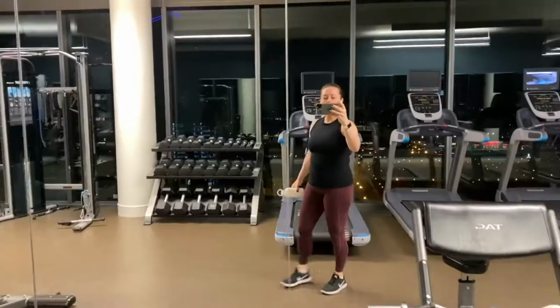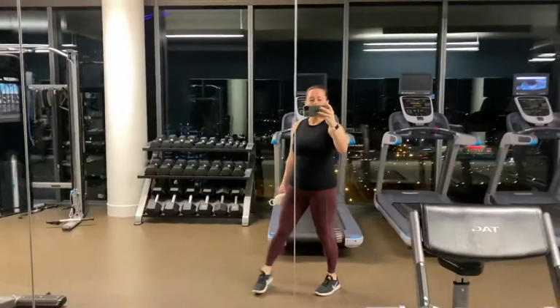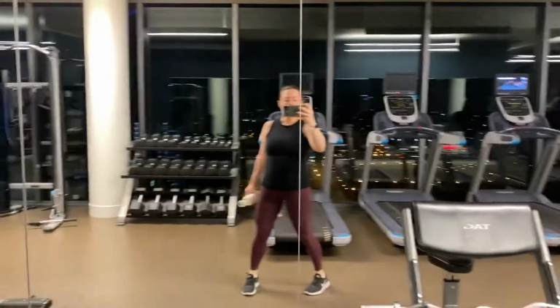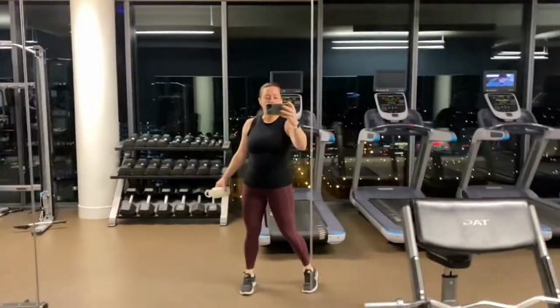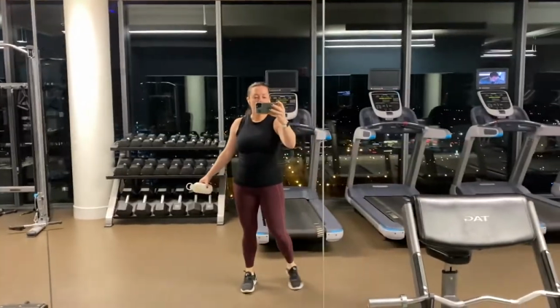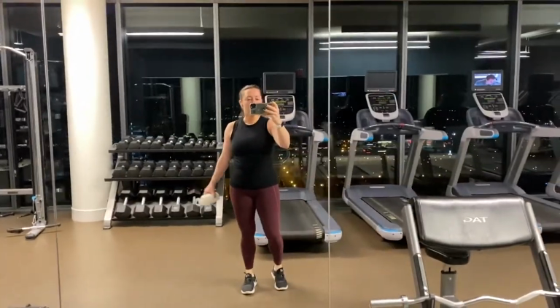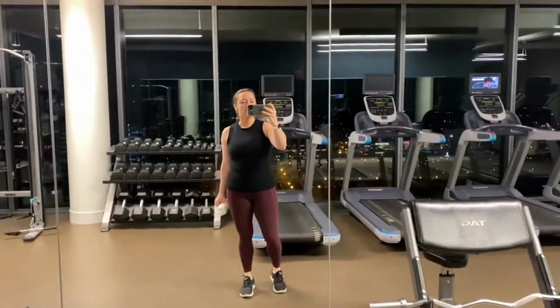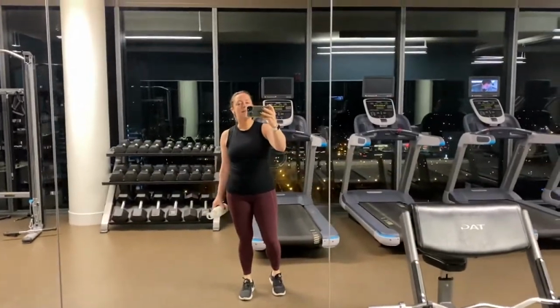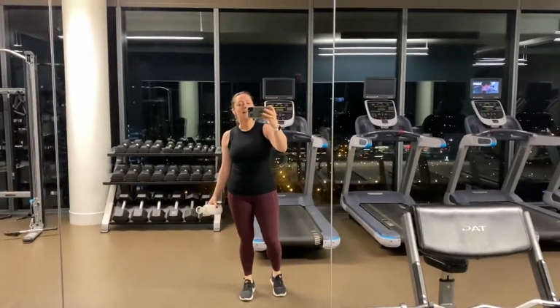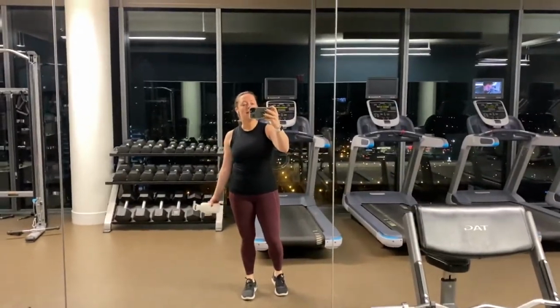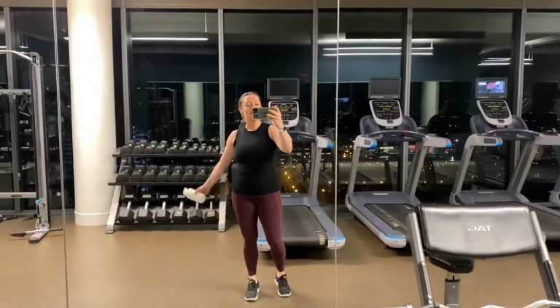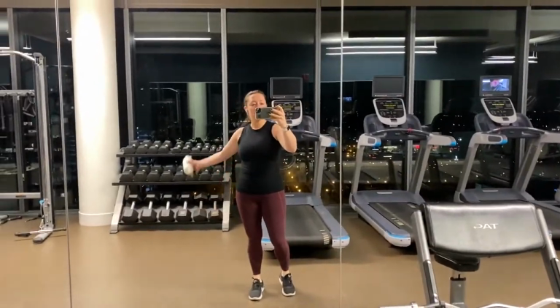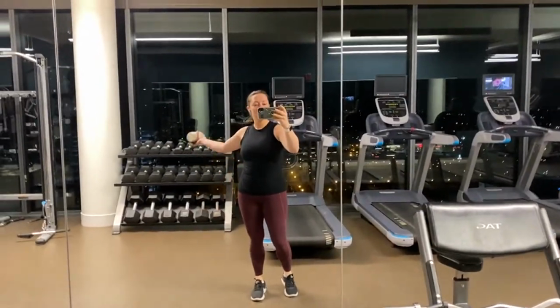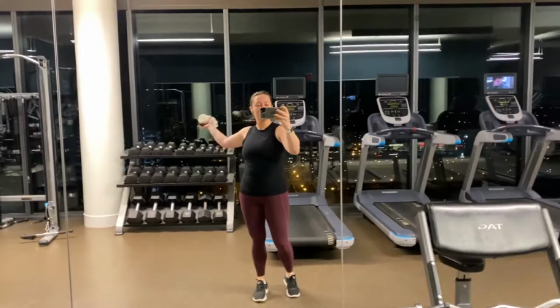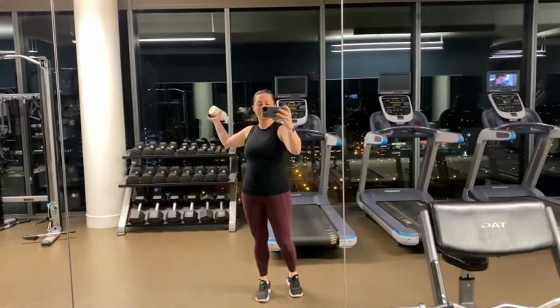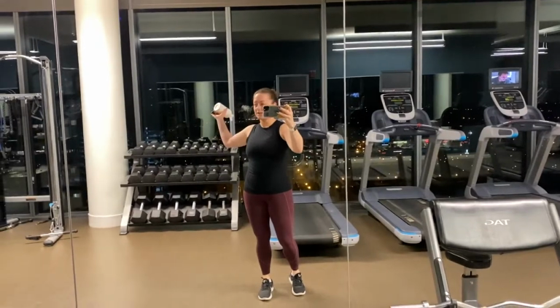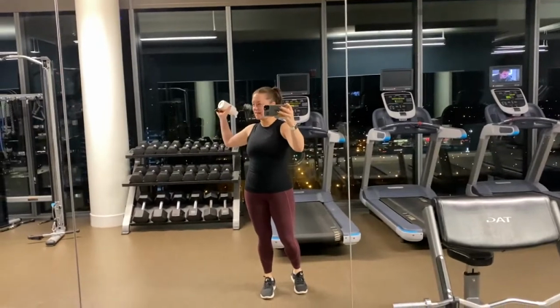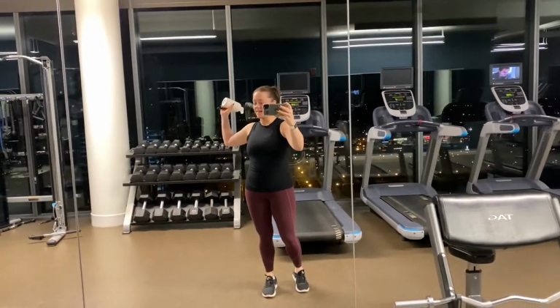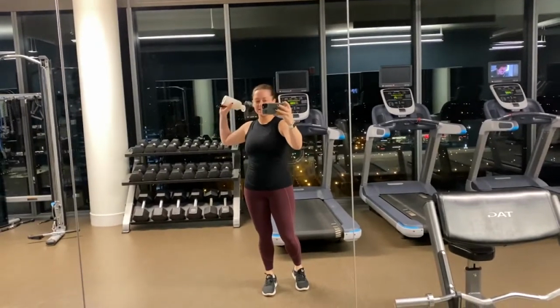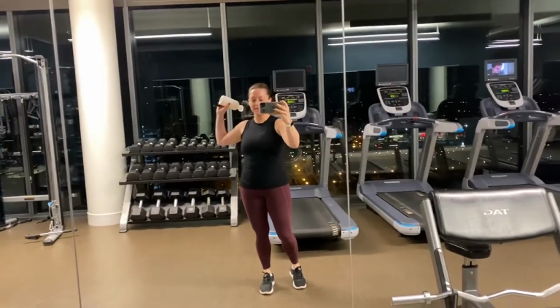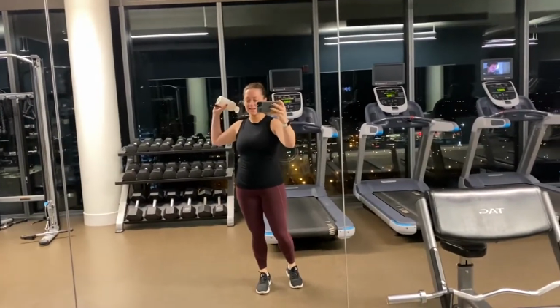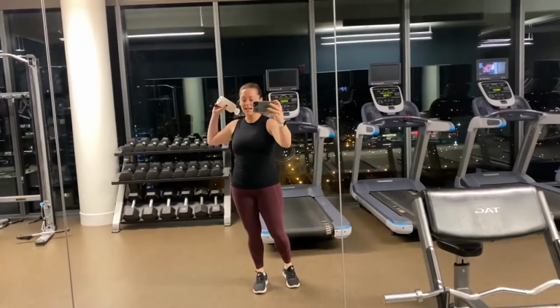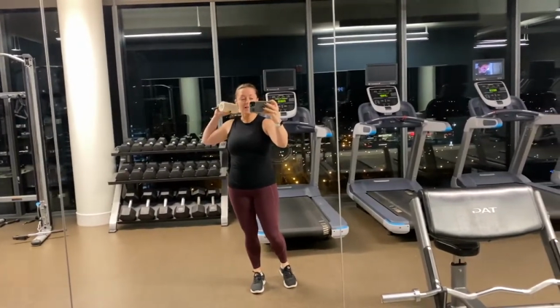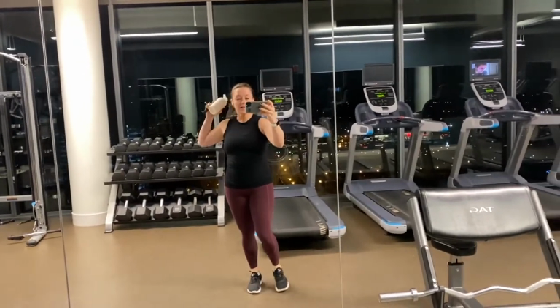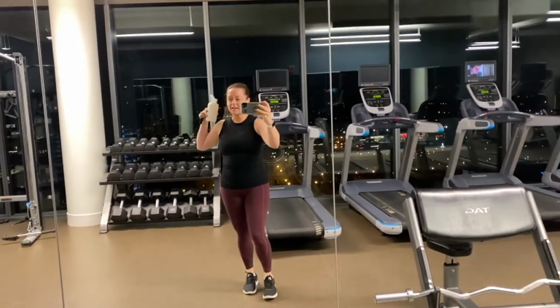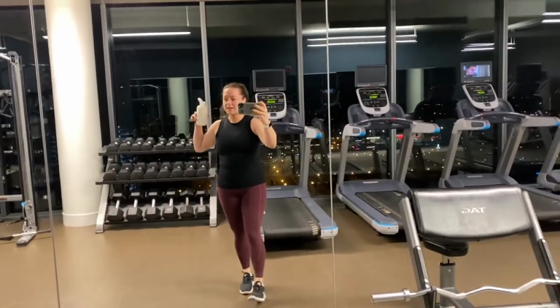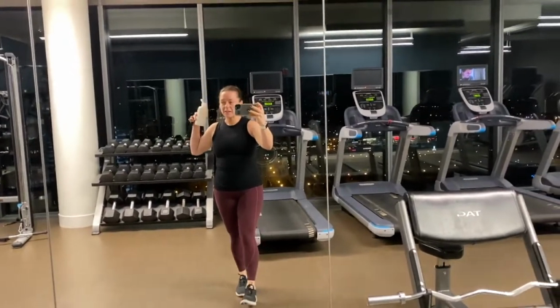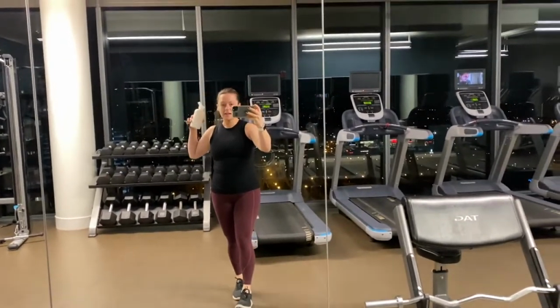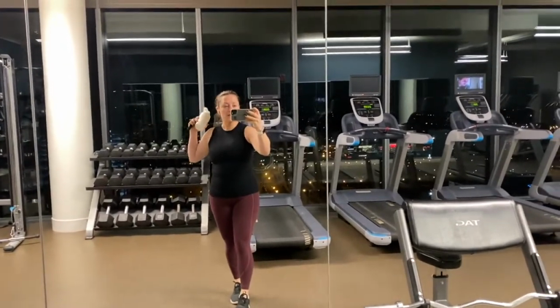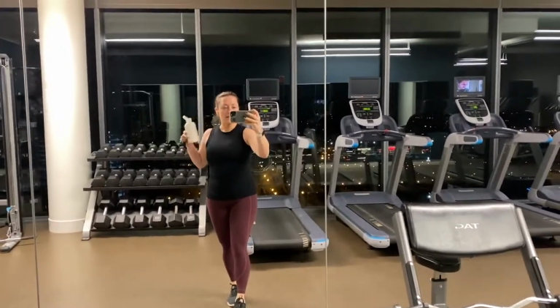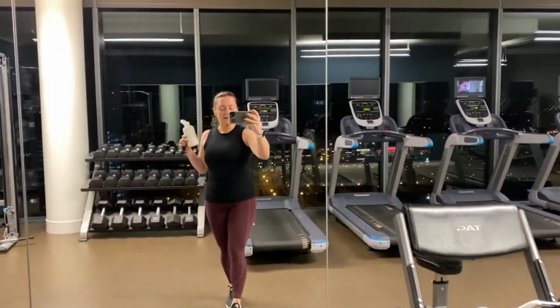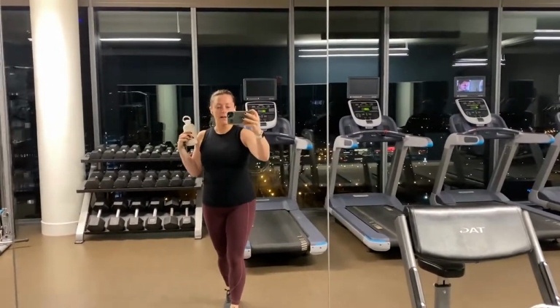Good morning. It's Monday and it's the first morning of daylight savings. It's actually a little bit later out — later for me.